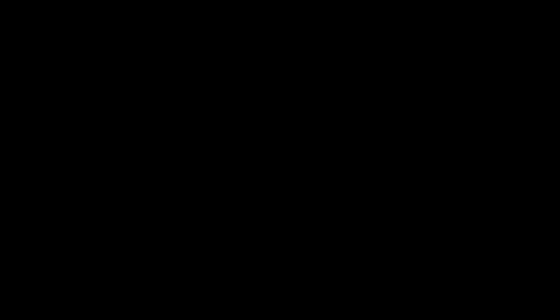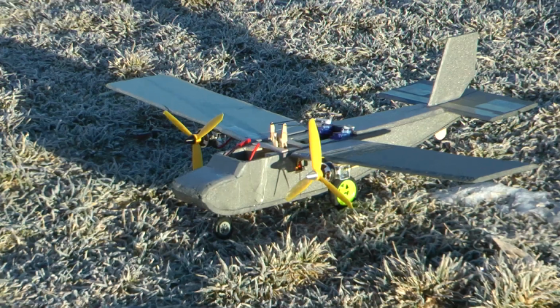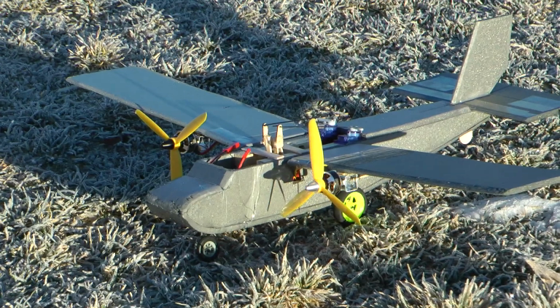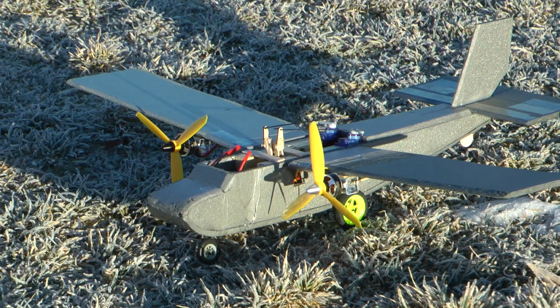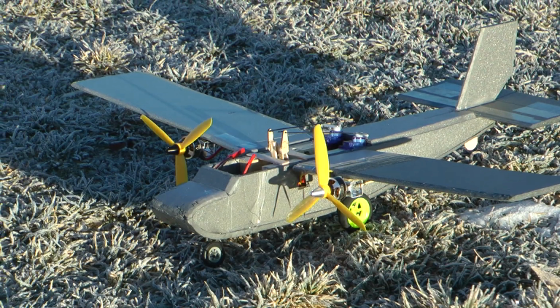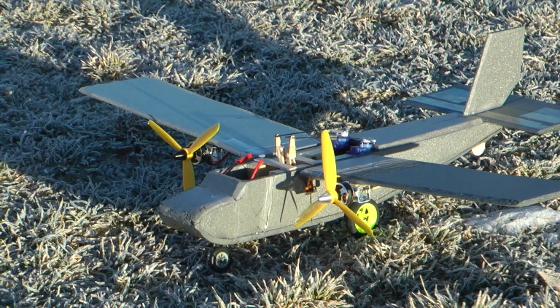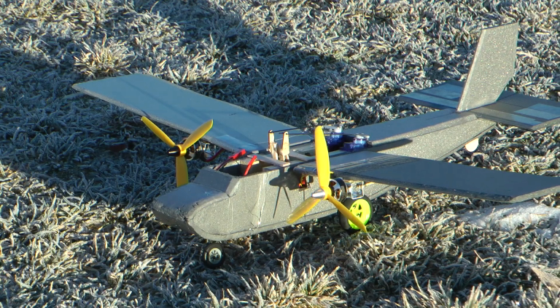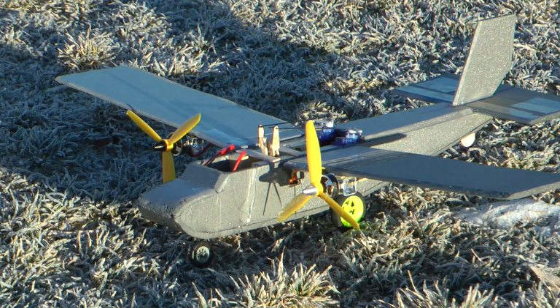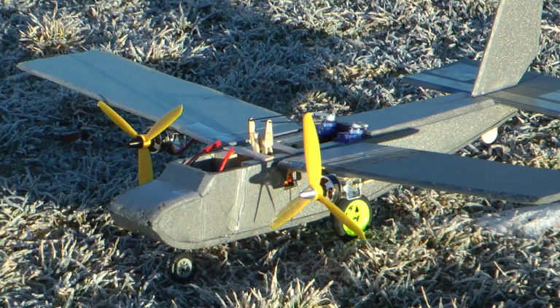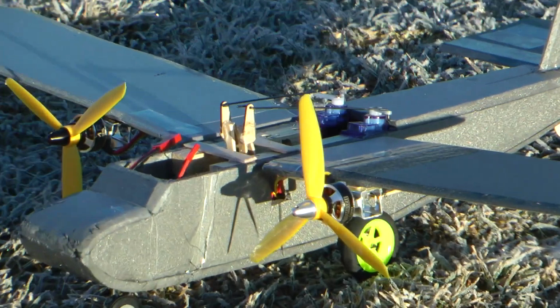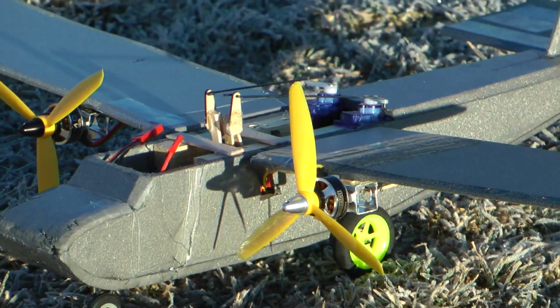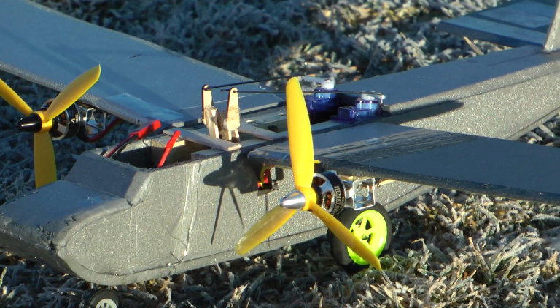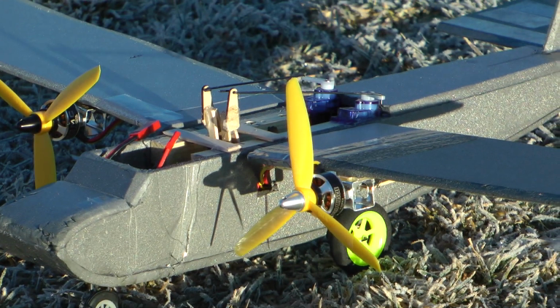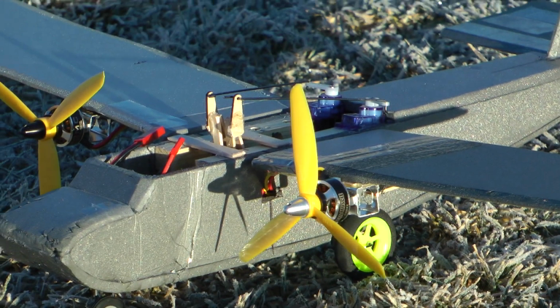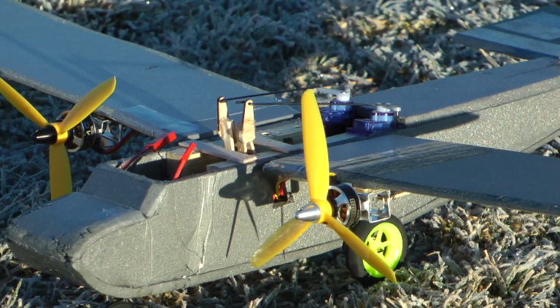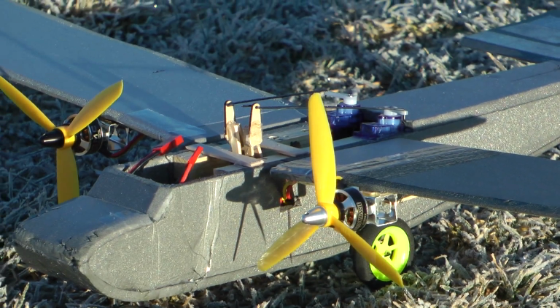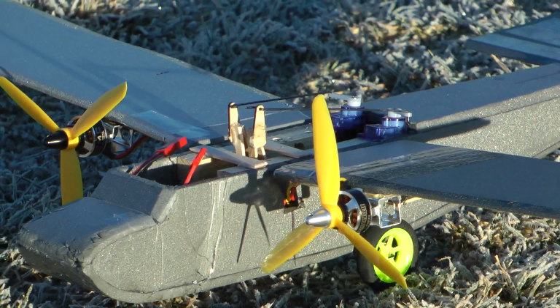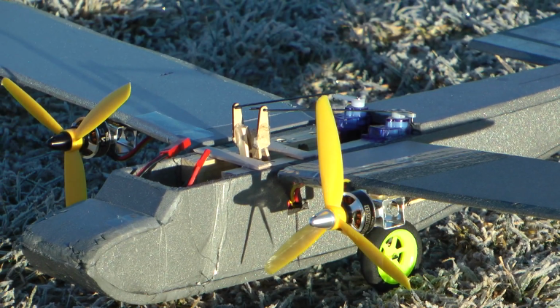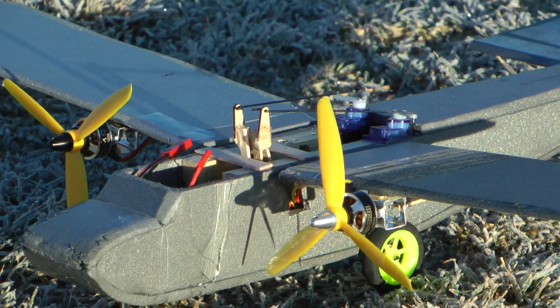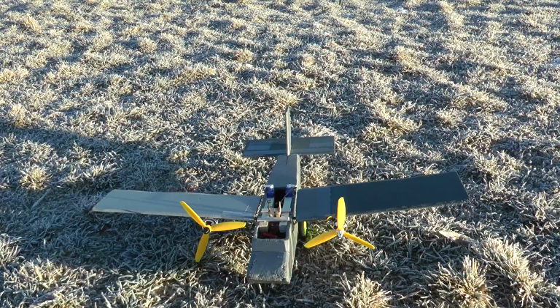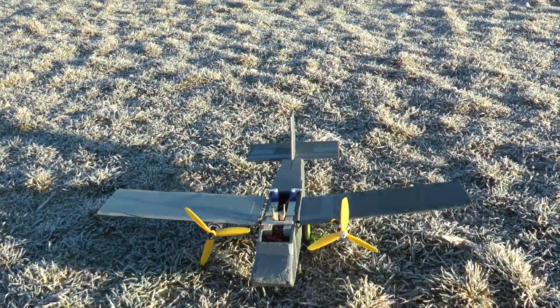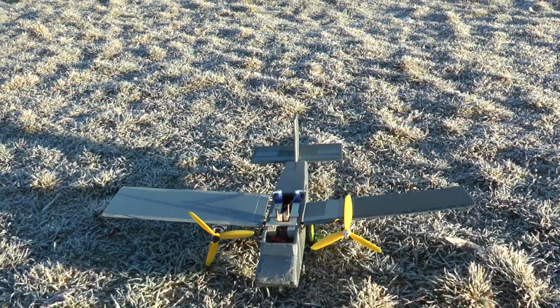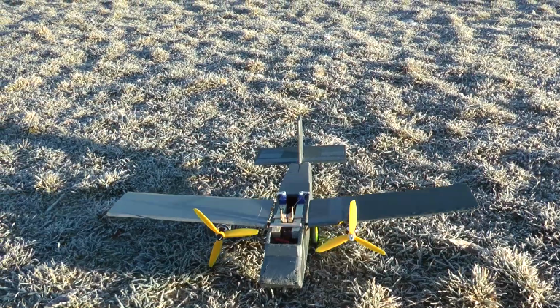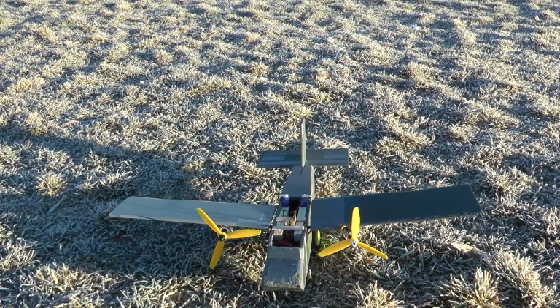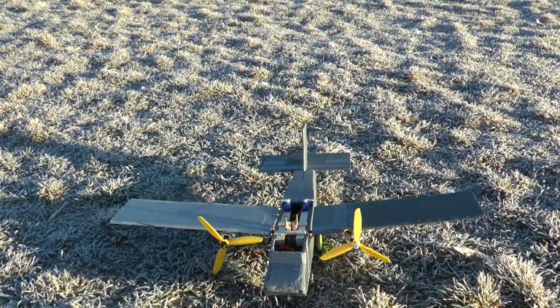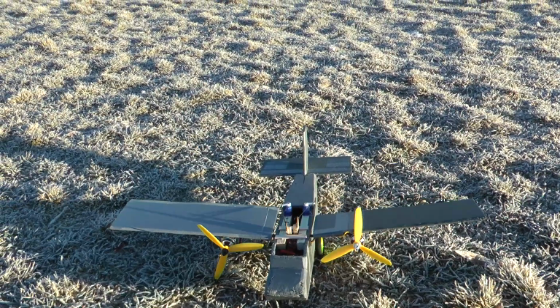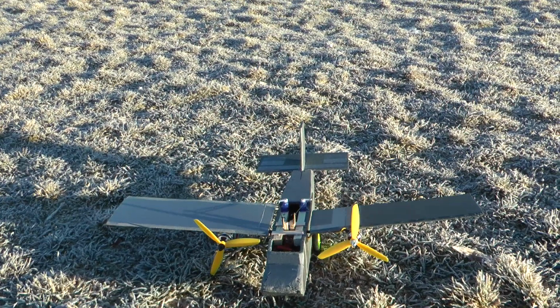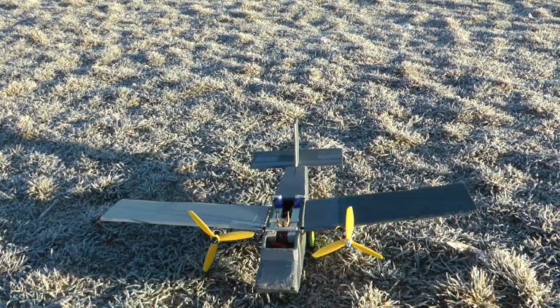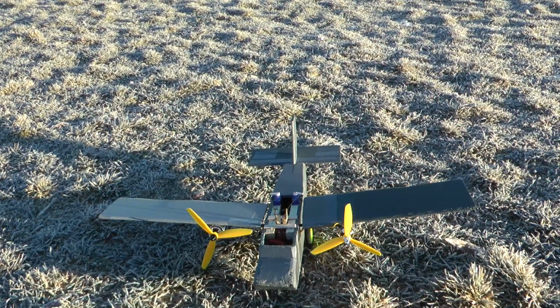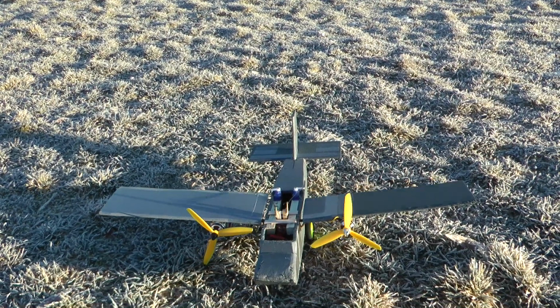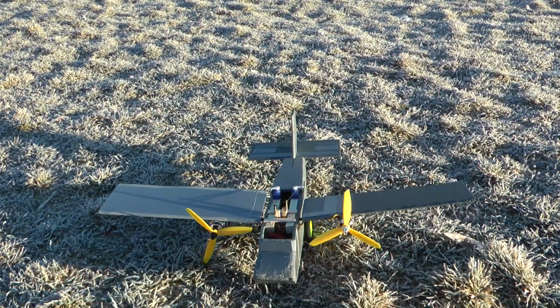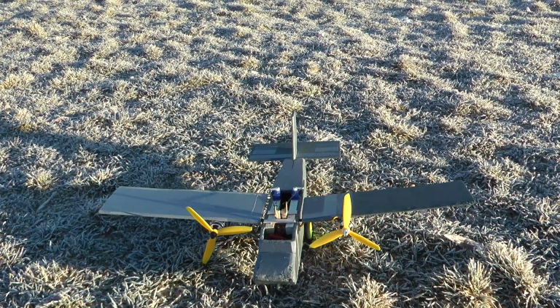But wait, there's more. Here's some random video I found on my hard drive of some little twin engine planes that never really flew that well.